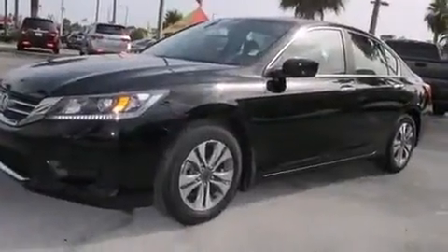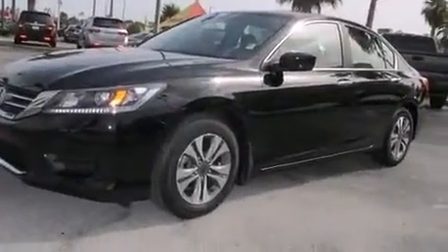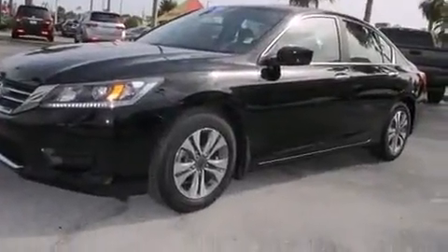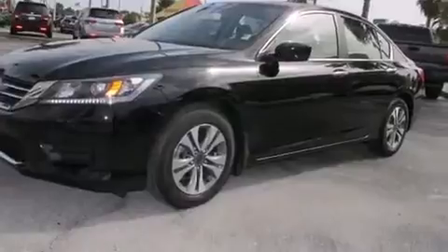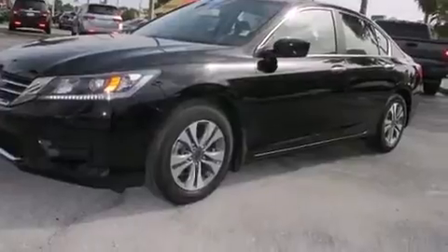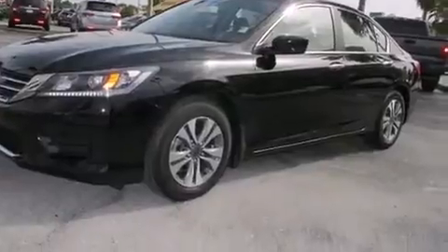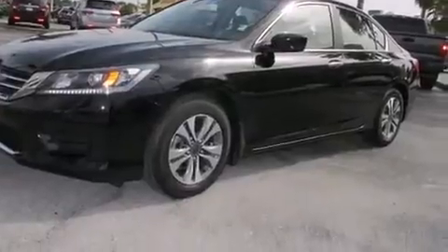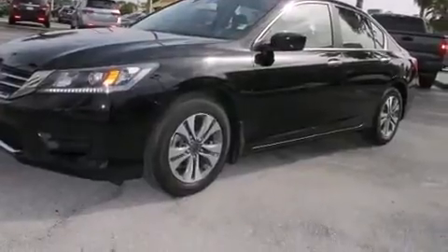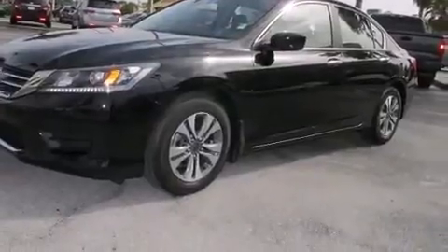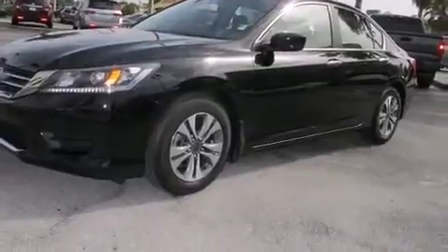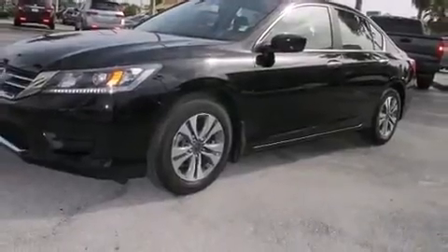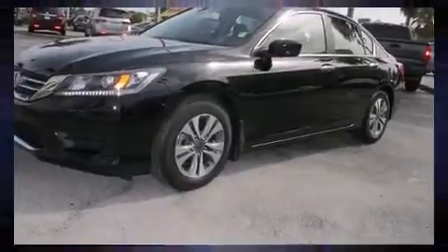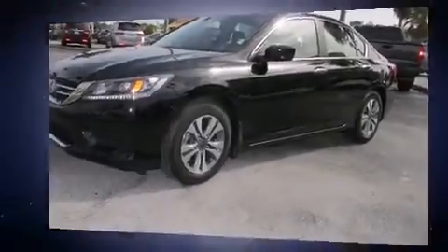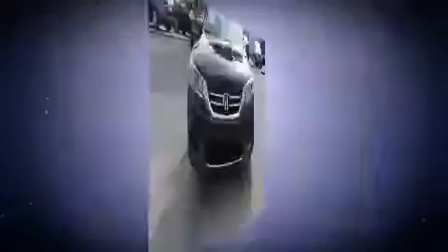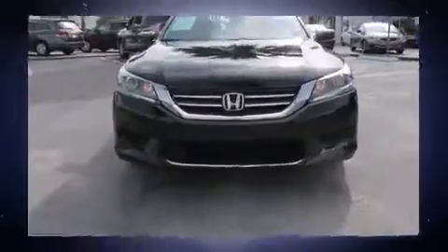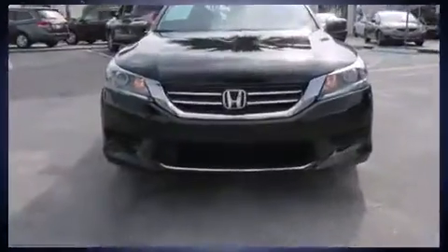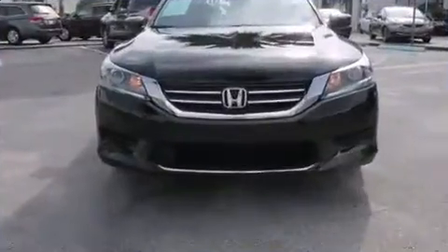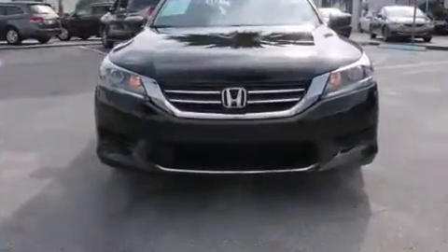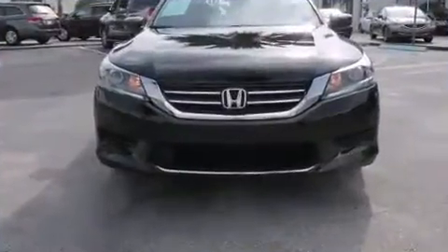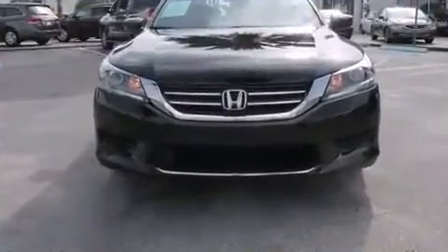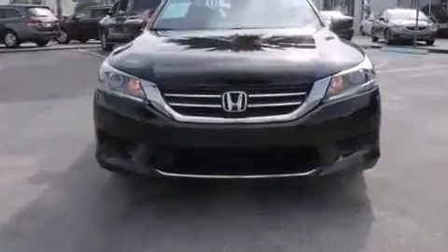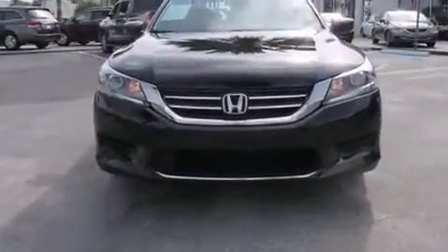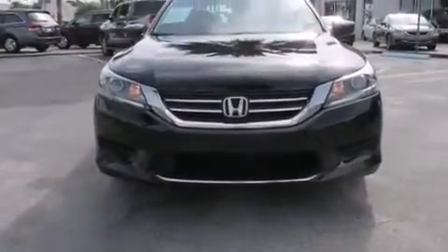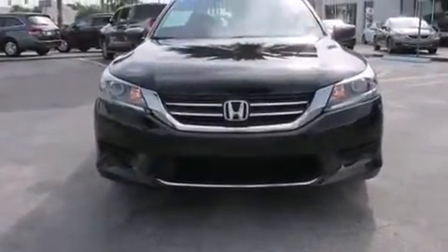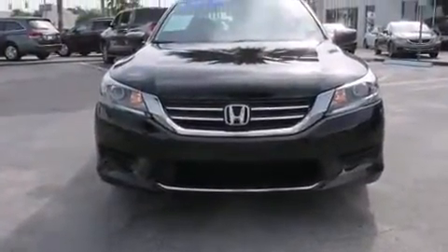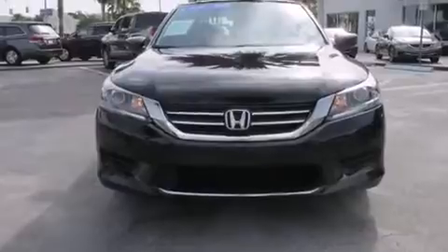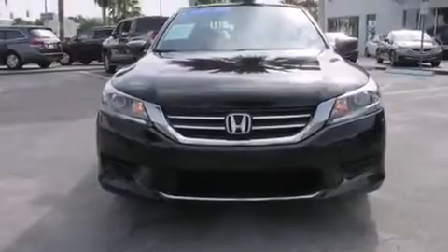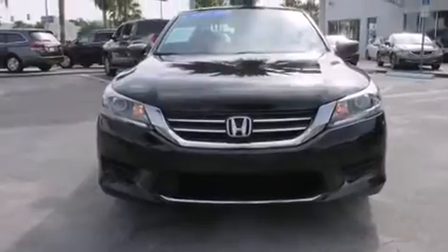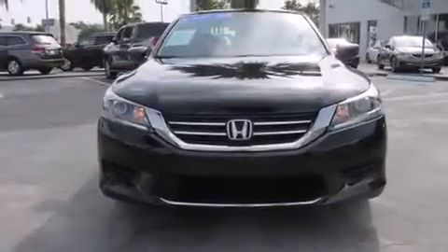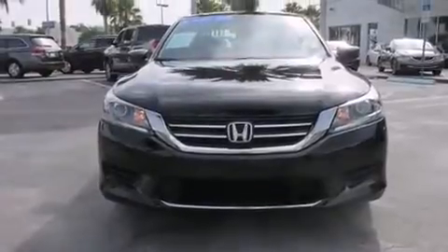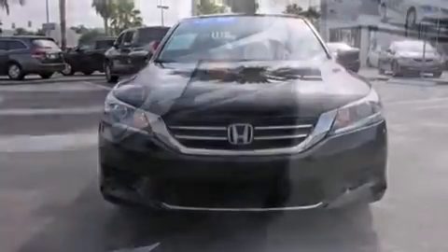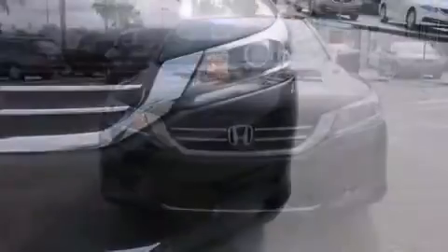Enjoy your favorite music via the stereo system, which includes a CD player with MP3 capability and four well-positioned speakers.